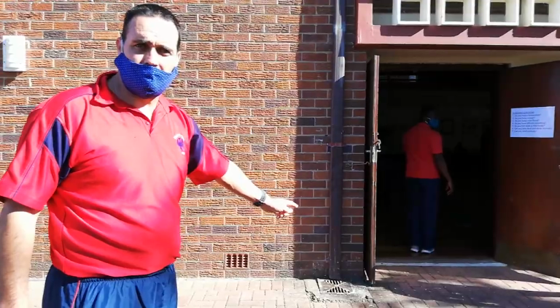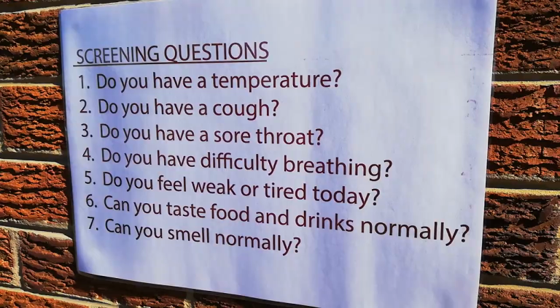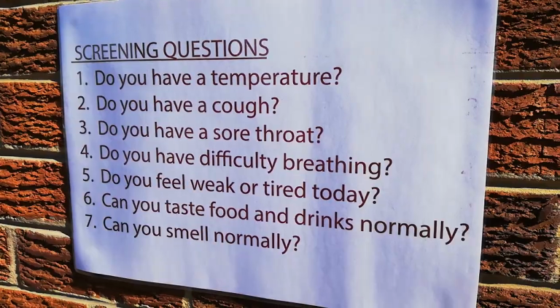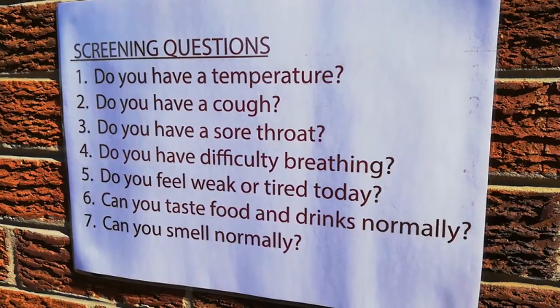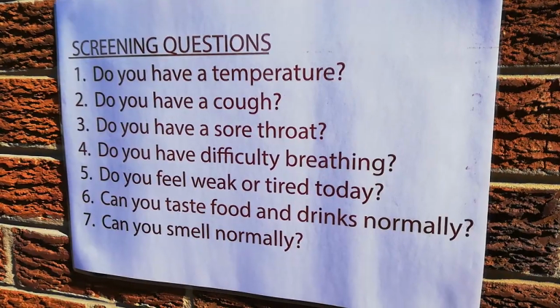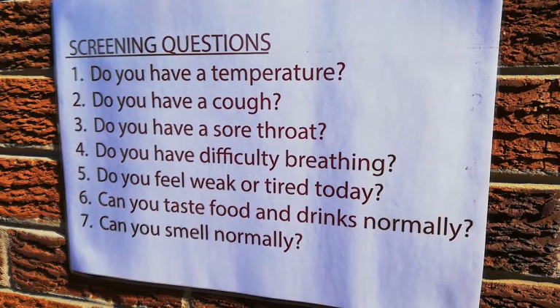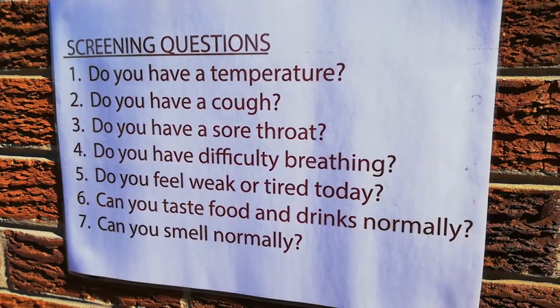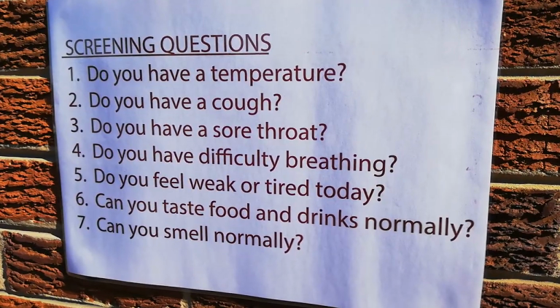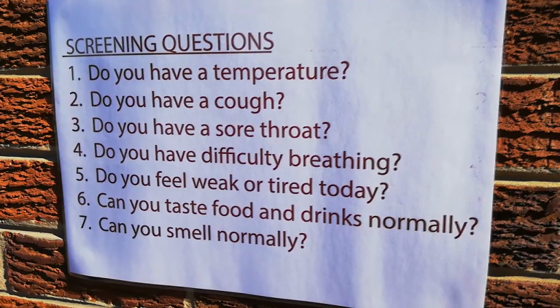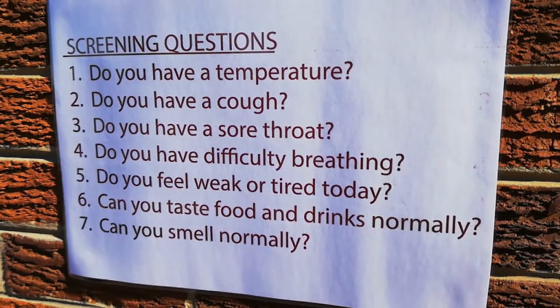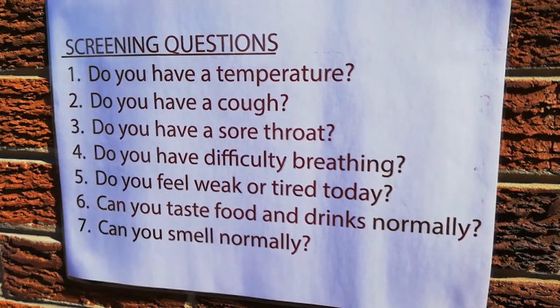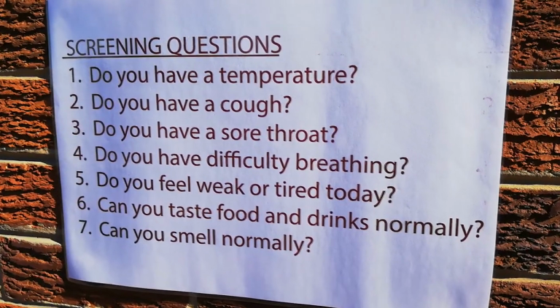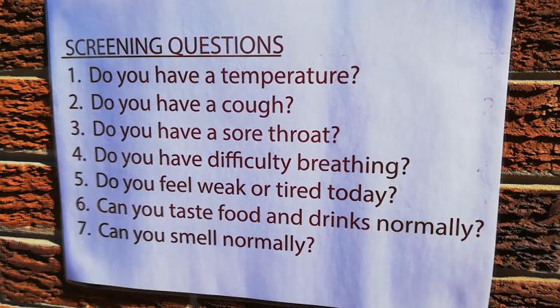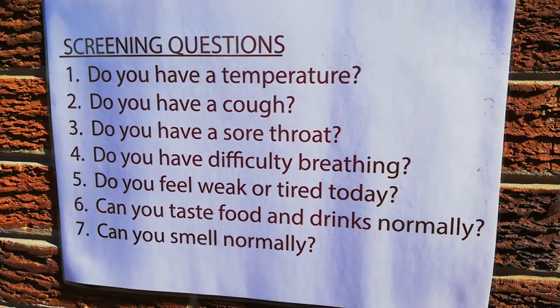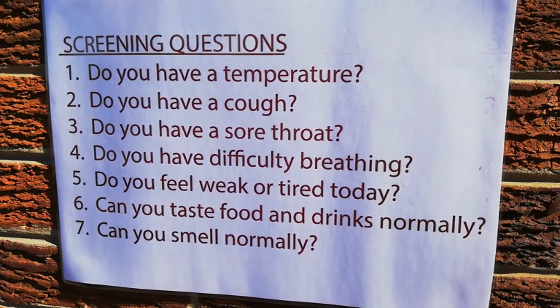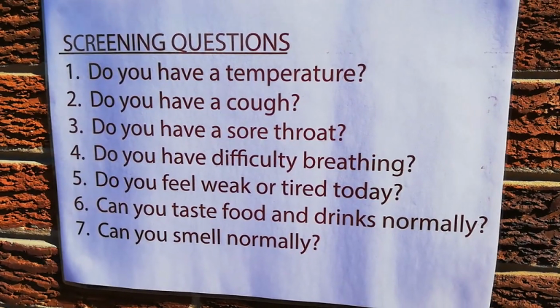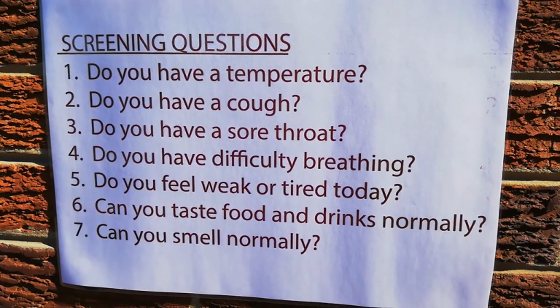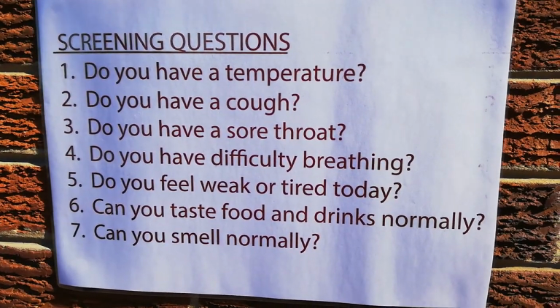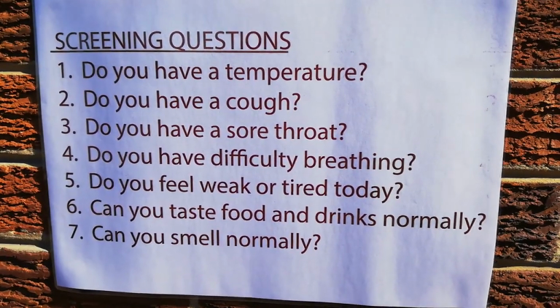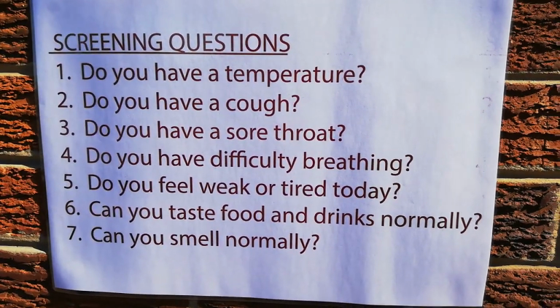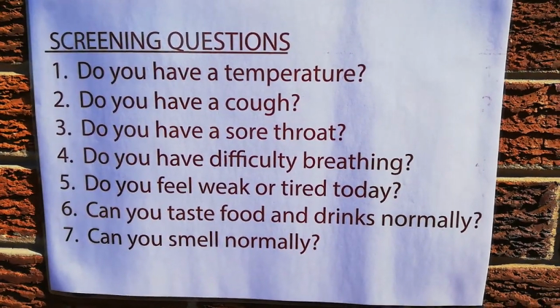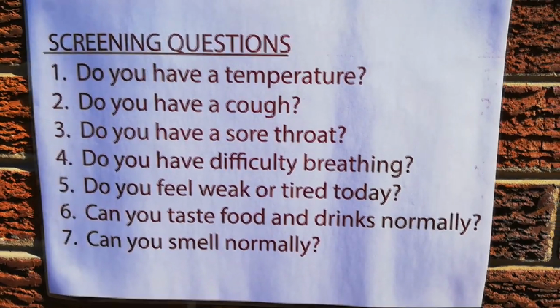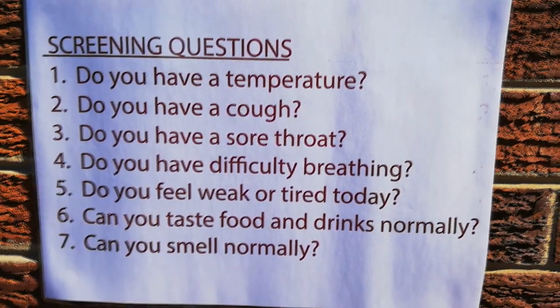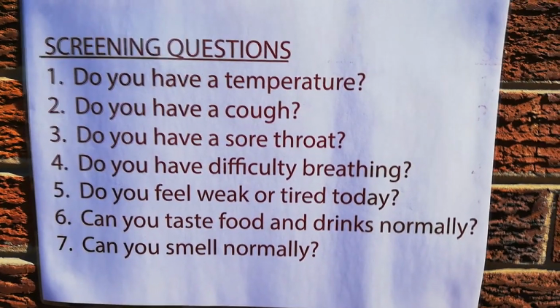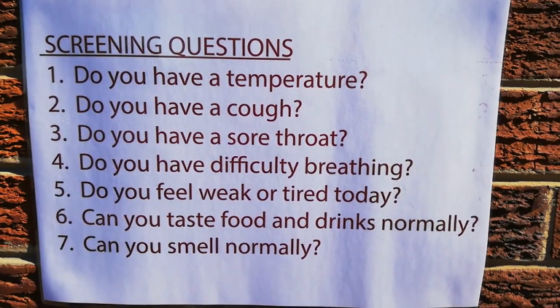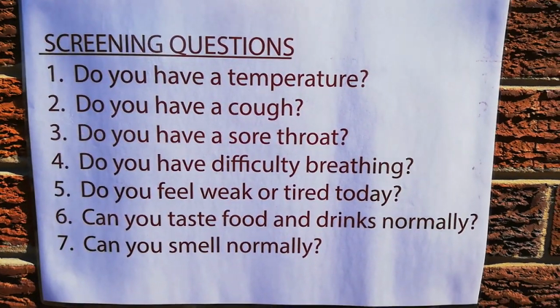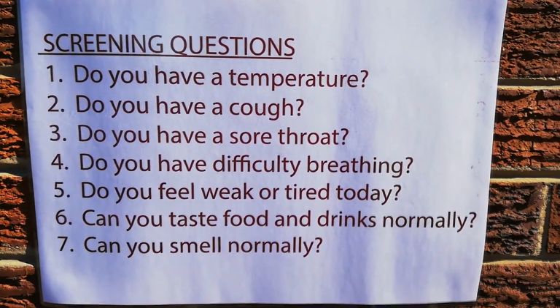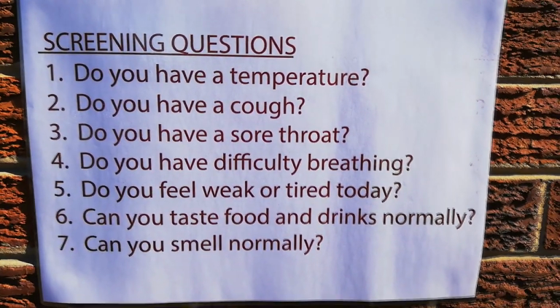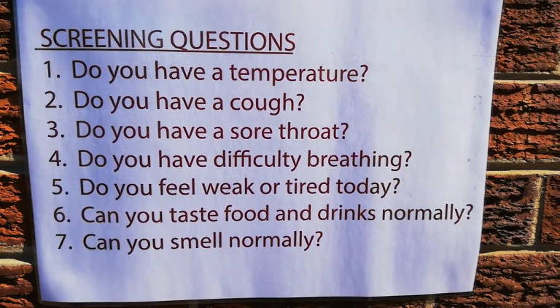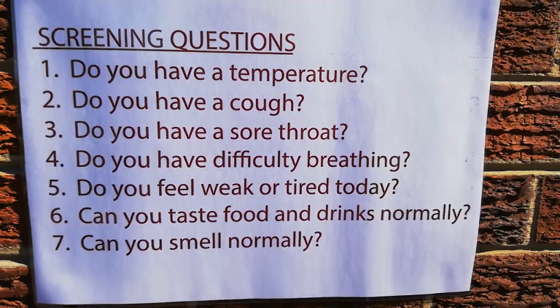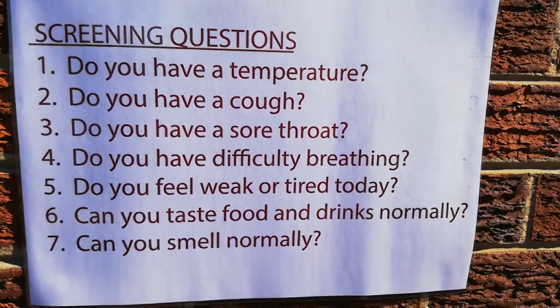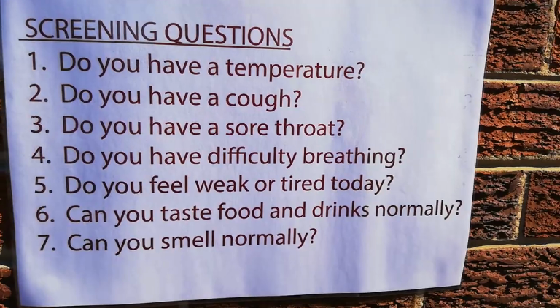These are the questions that you would need to ensure that your child has read before they've got to school.